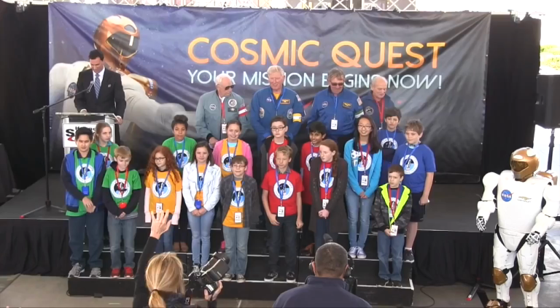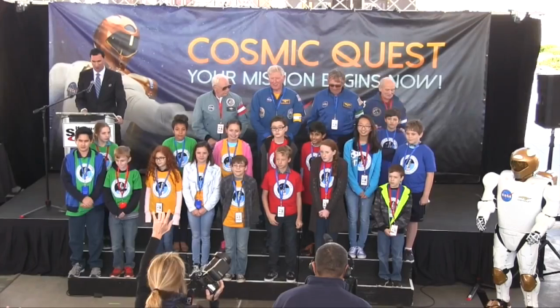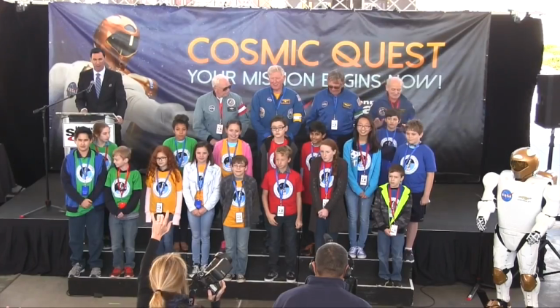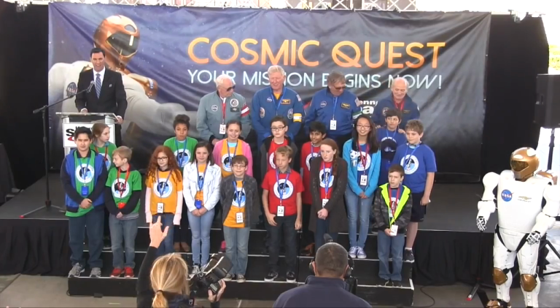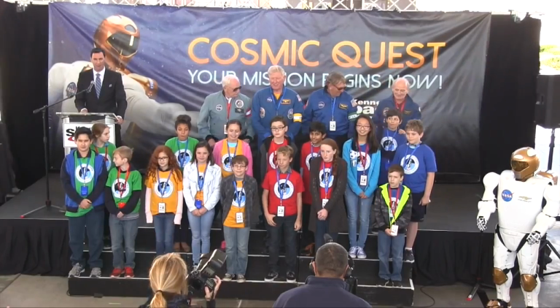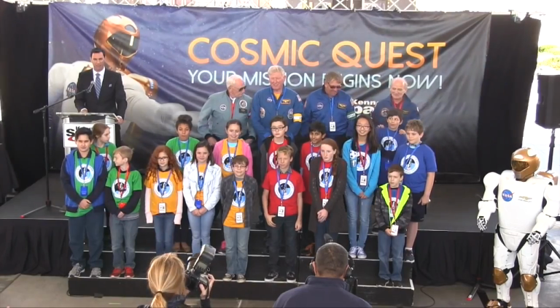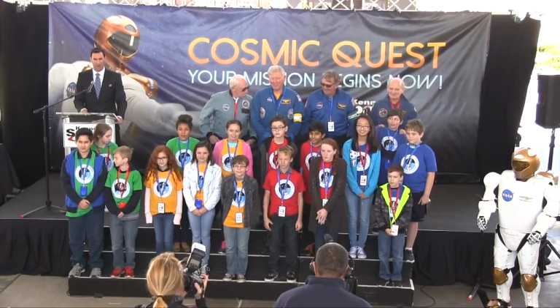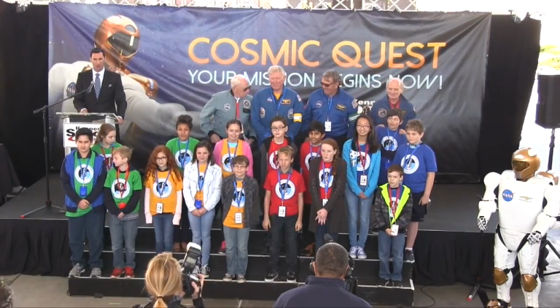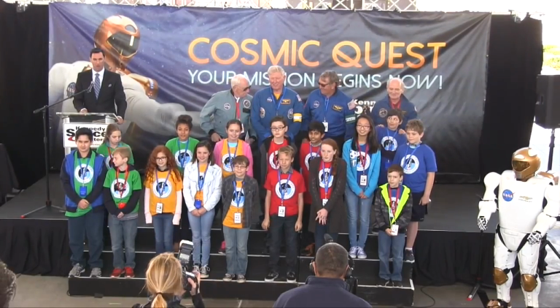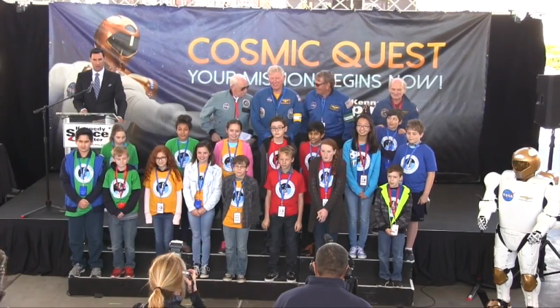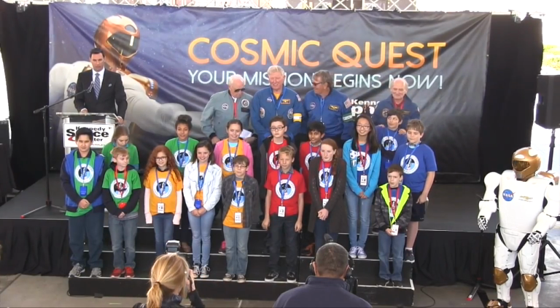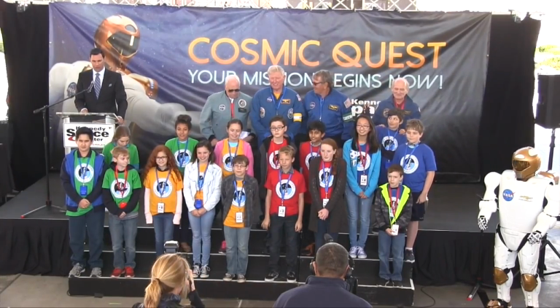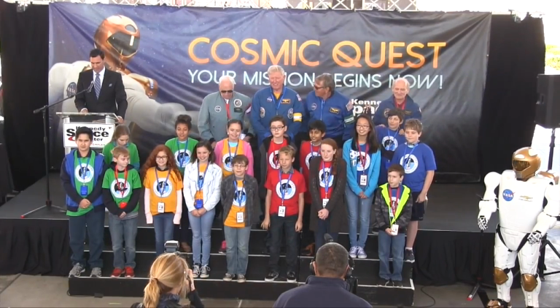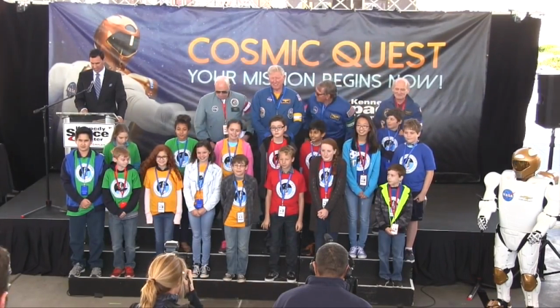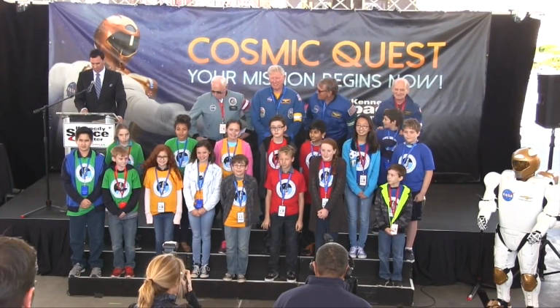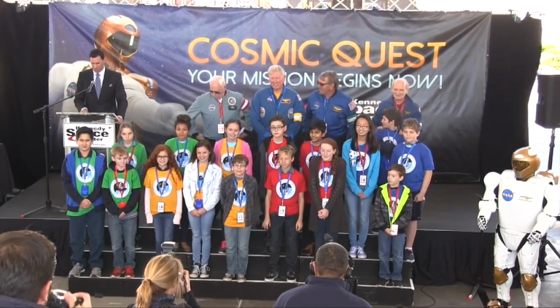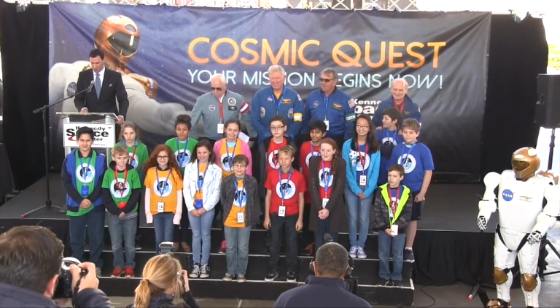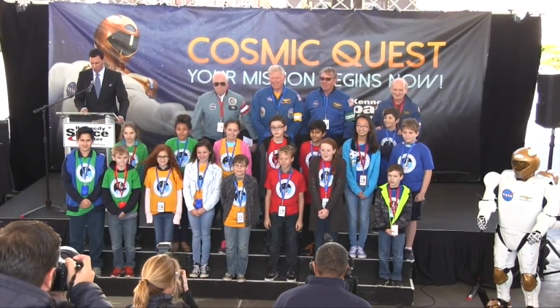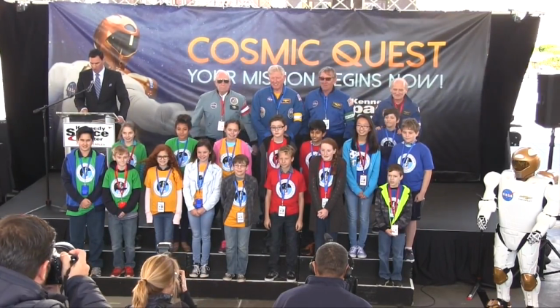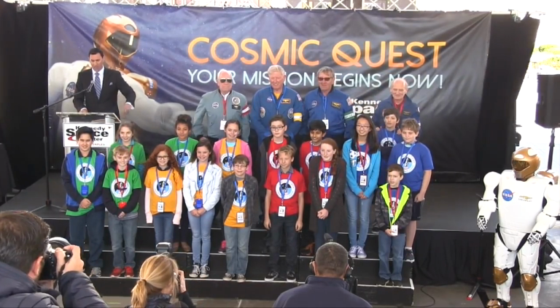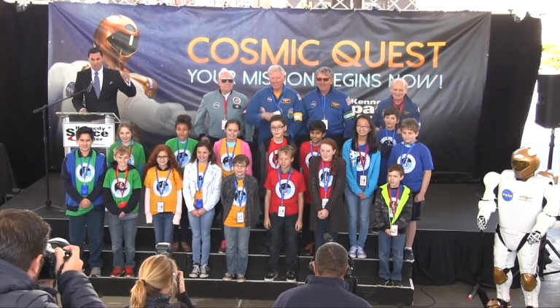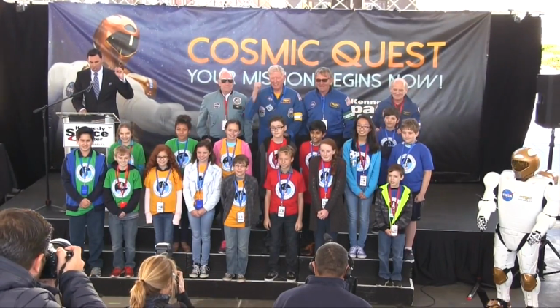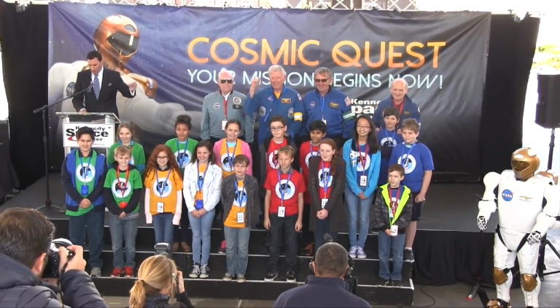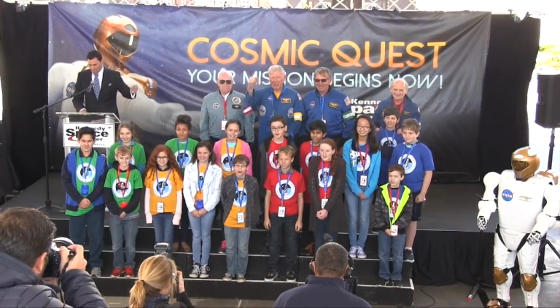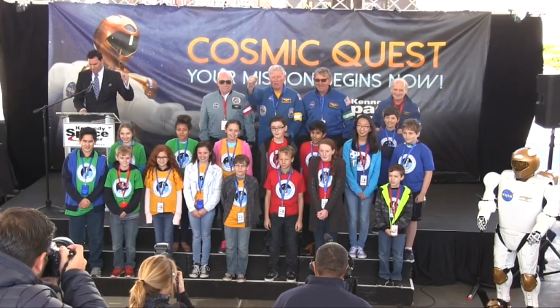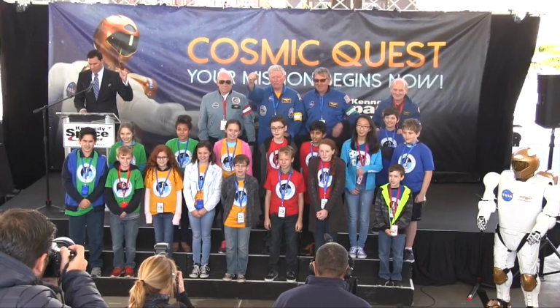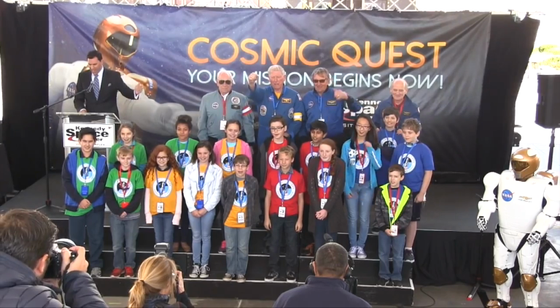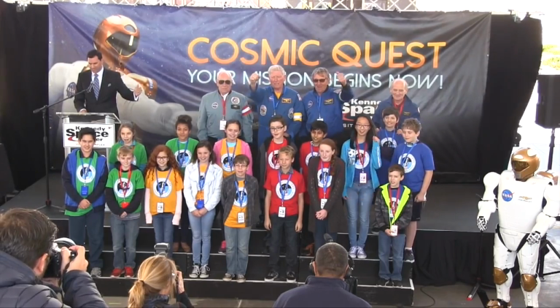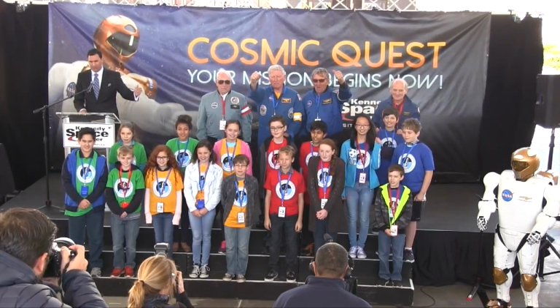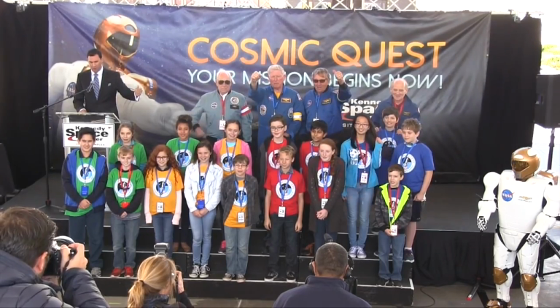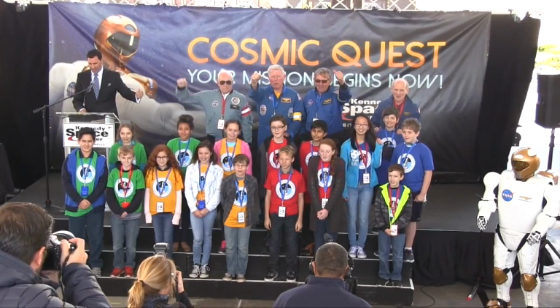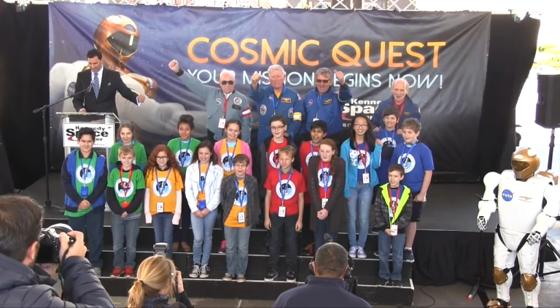All right, here we go. 3, 2, 1, go for Cosmic Quest!